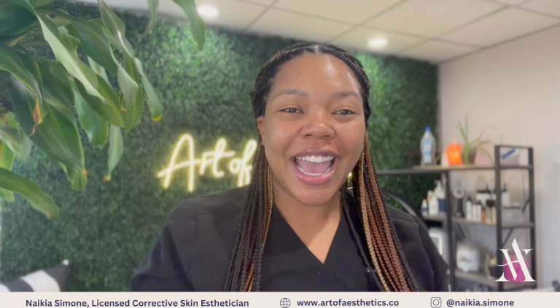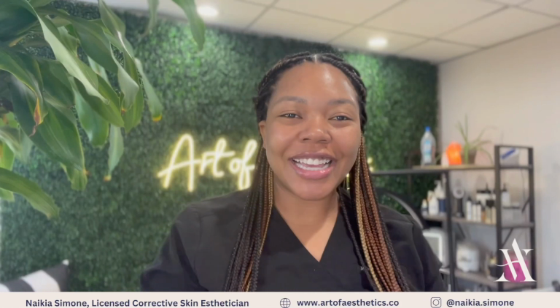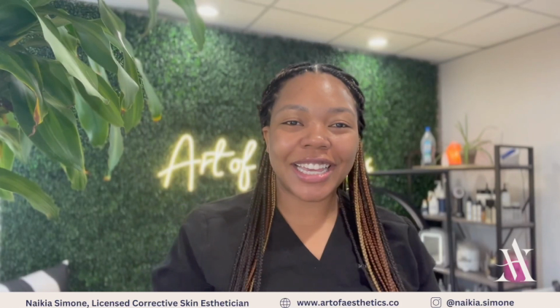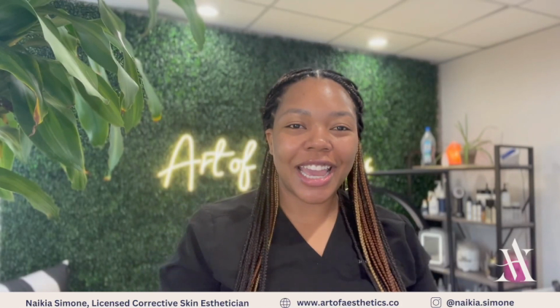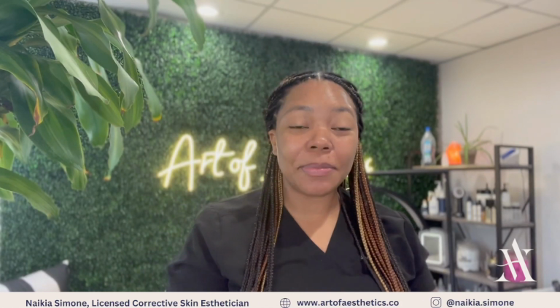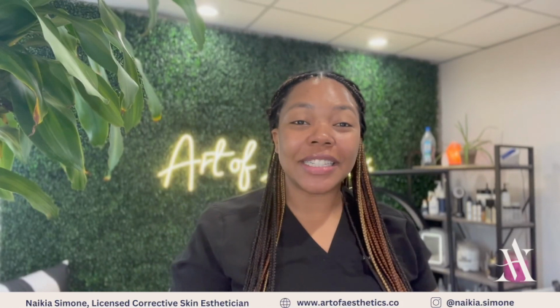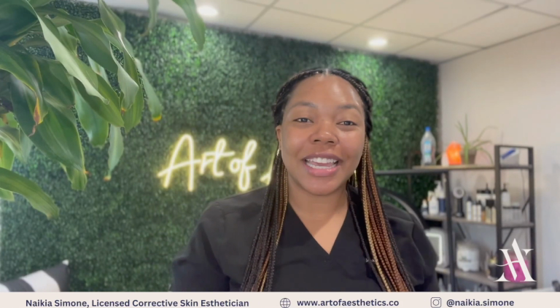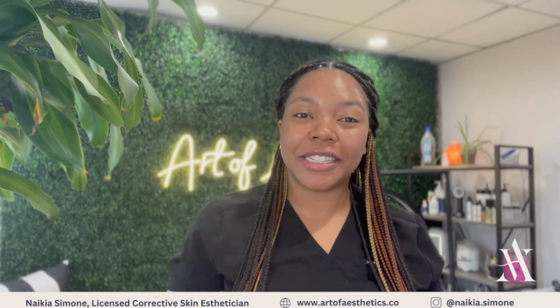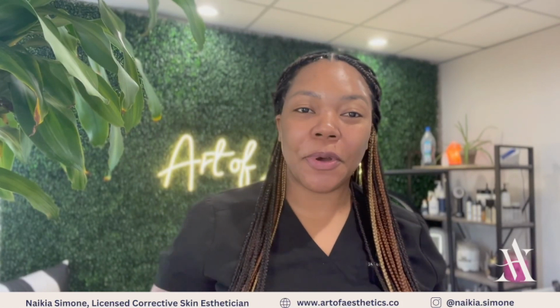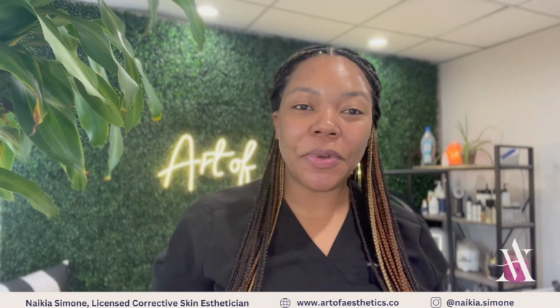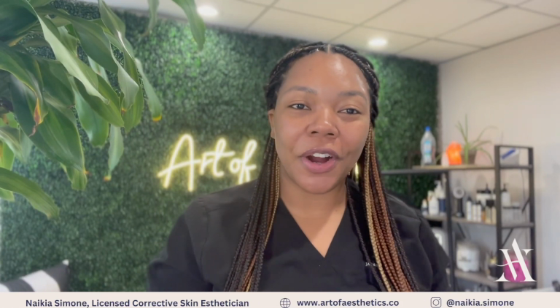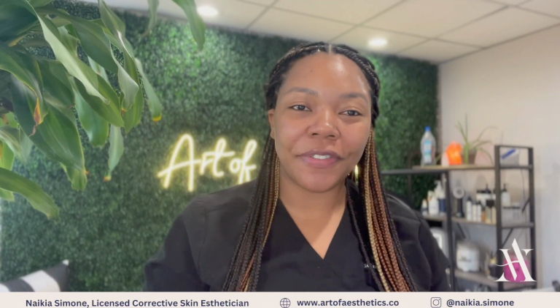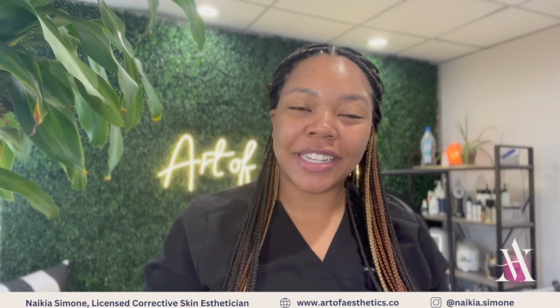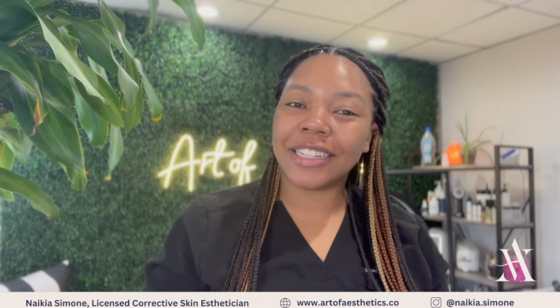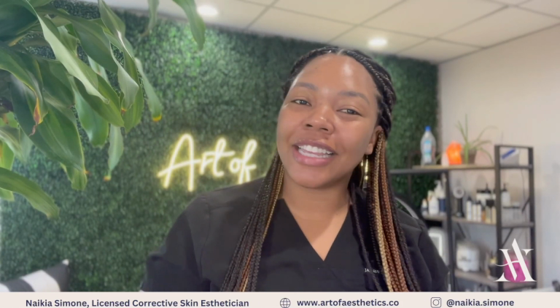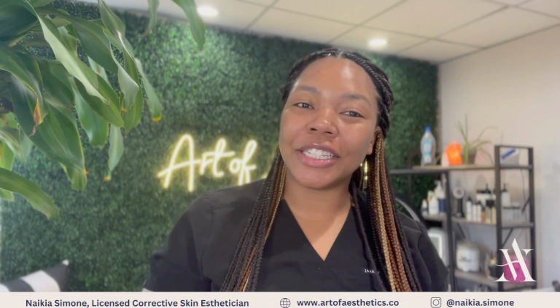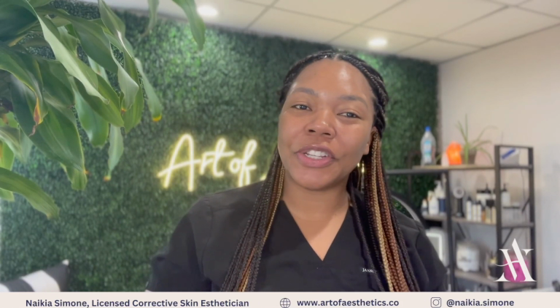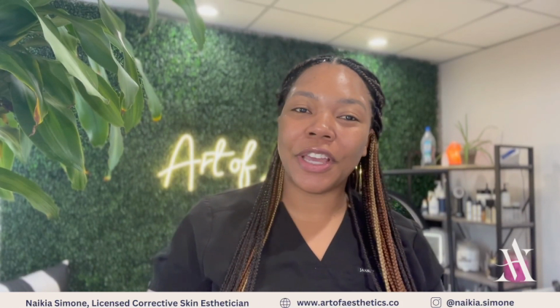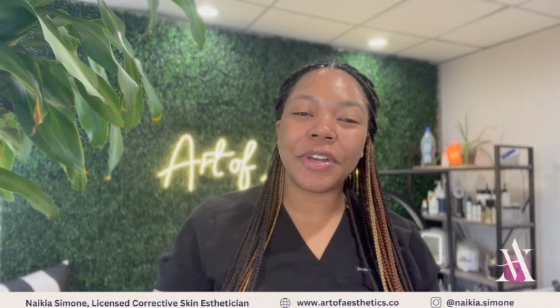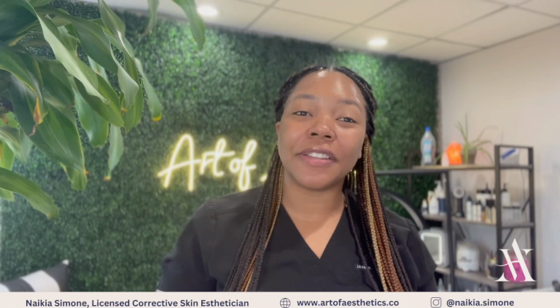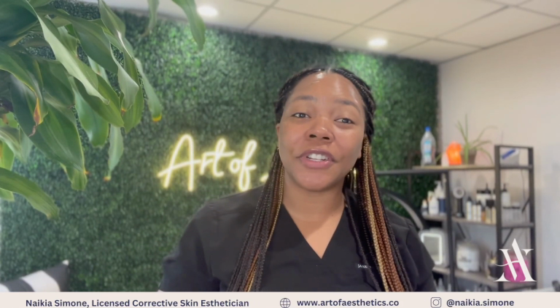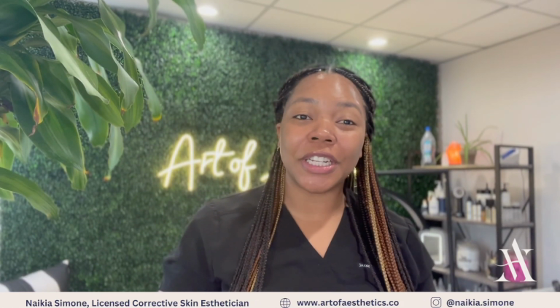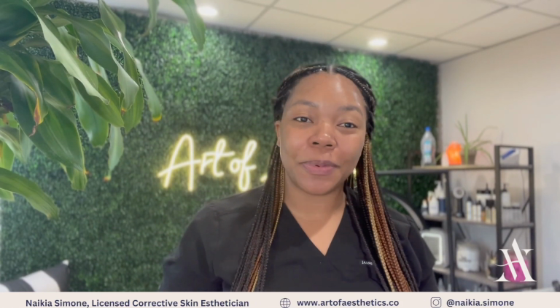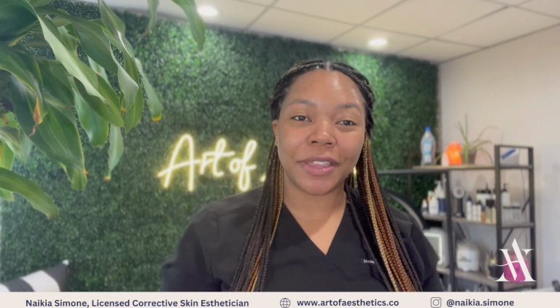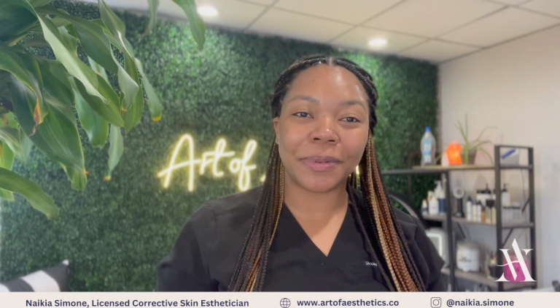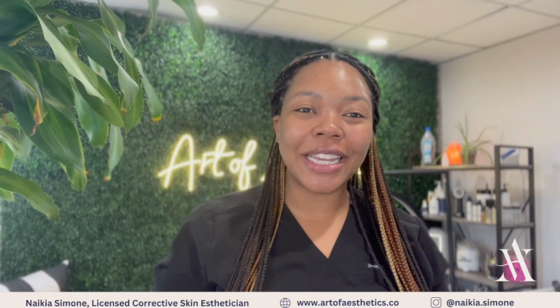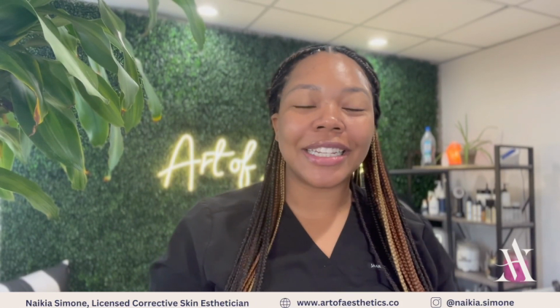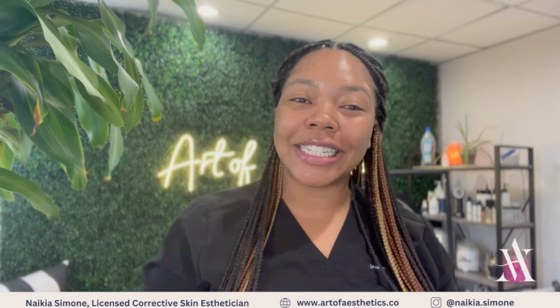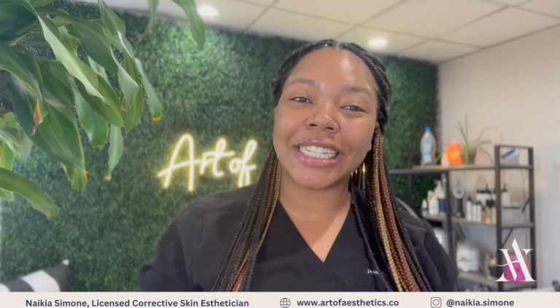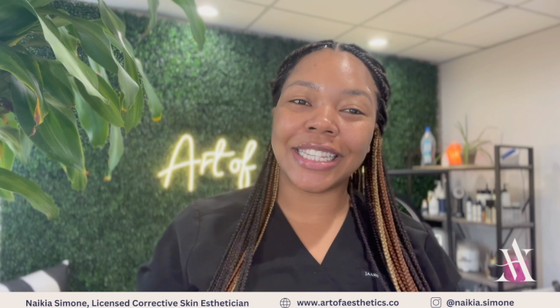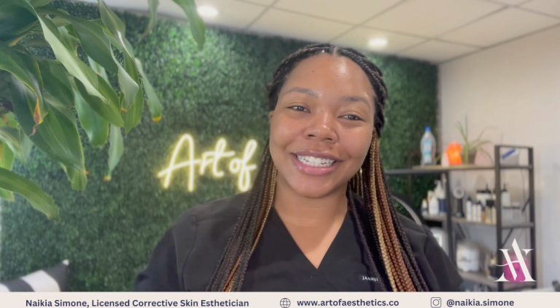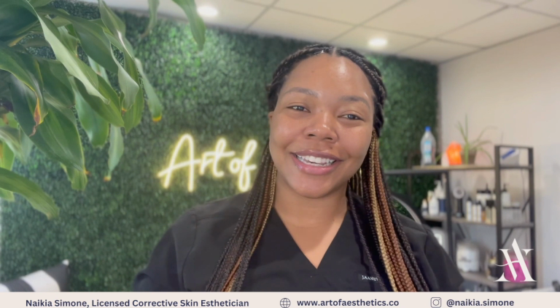Hey Skin Games, it's Nikia Simone with Art of Aesthetic Skin Studio. It's officially week three. Let's get into the details.